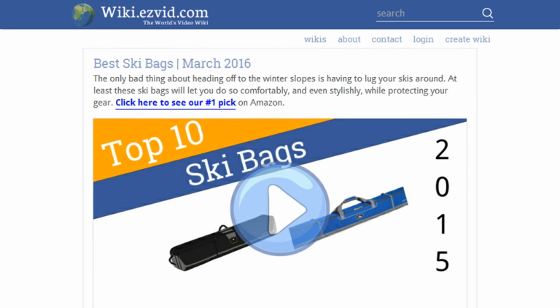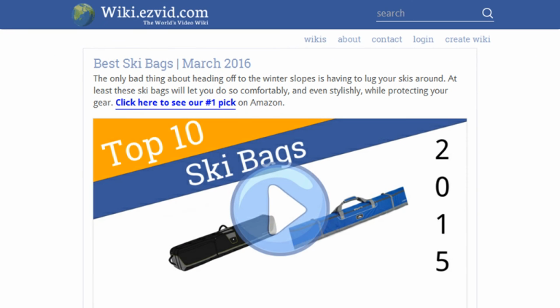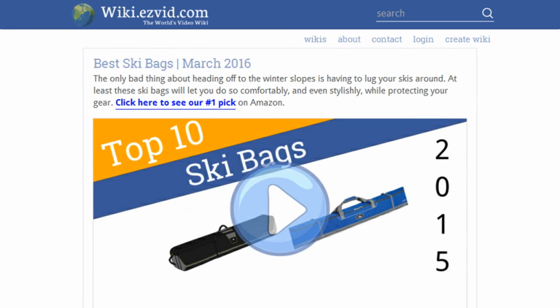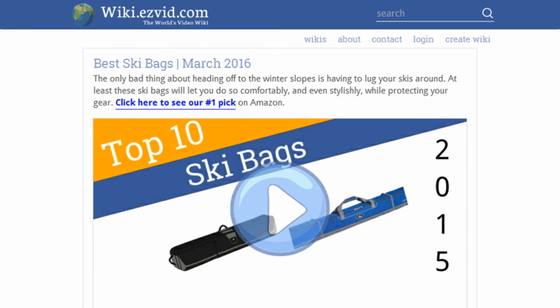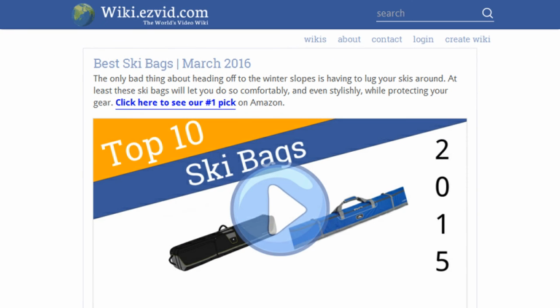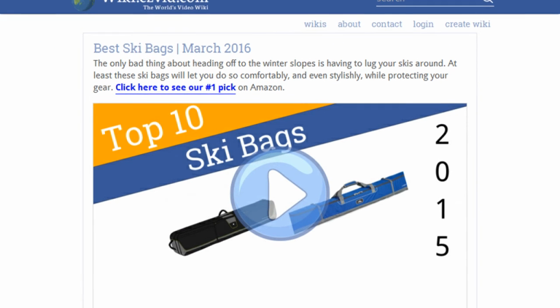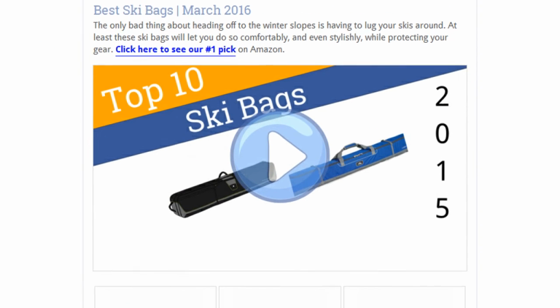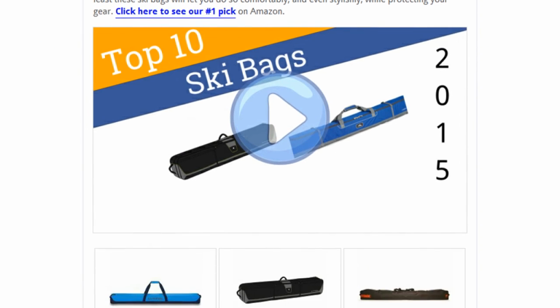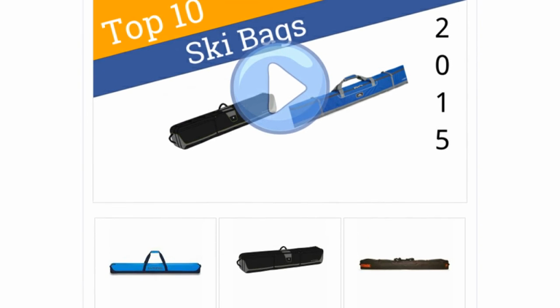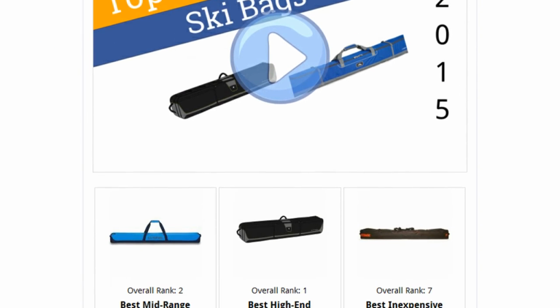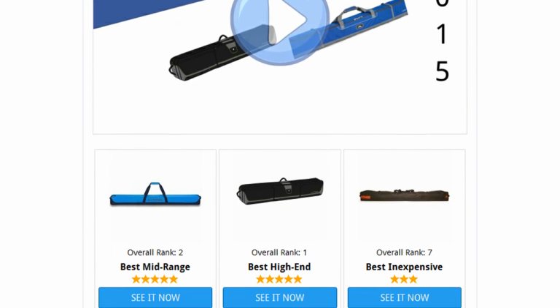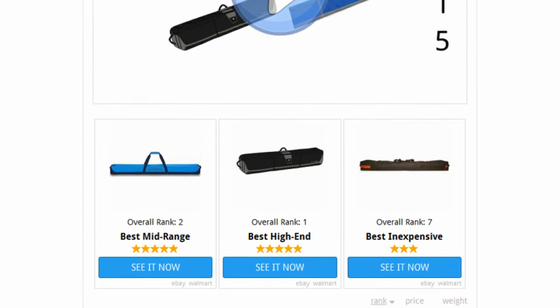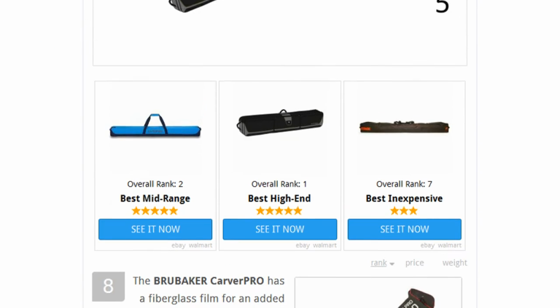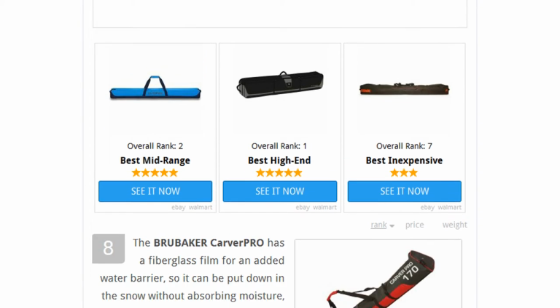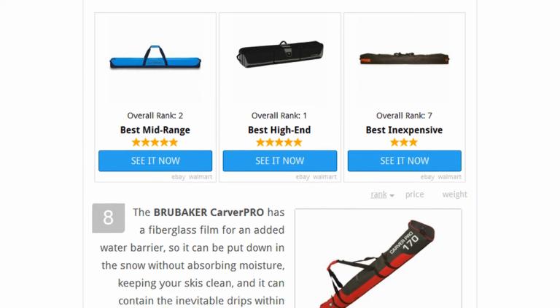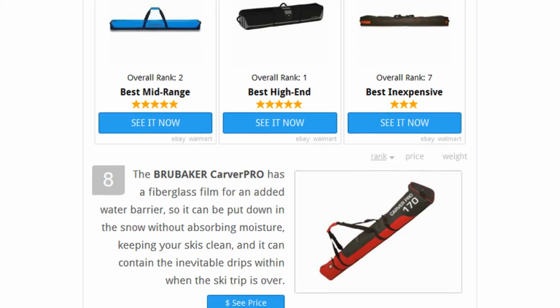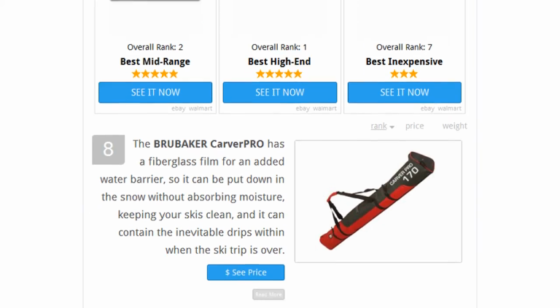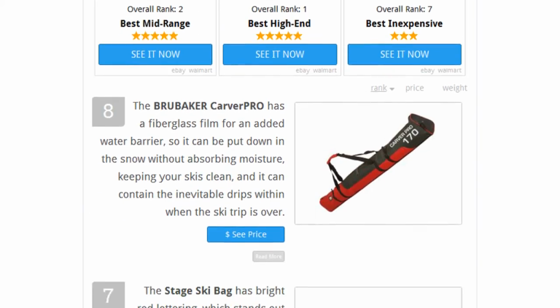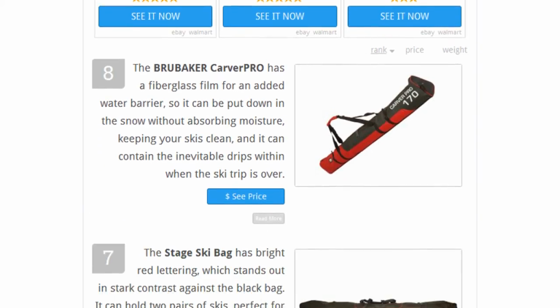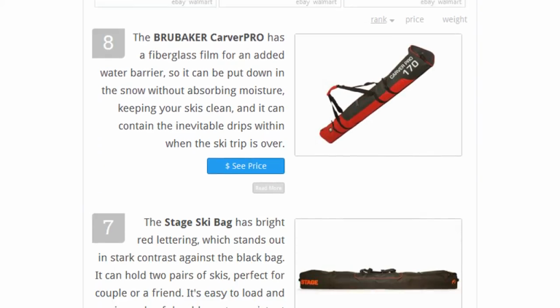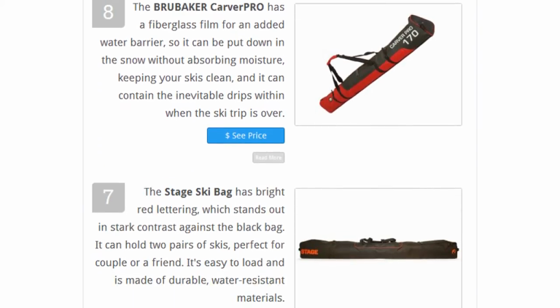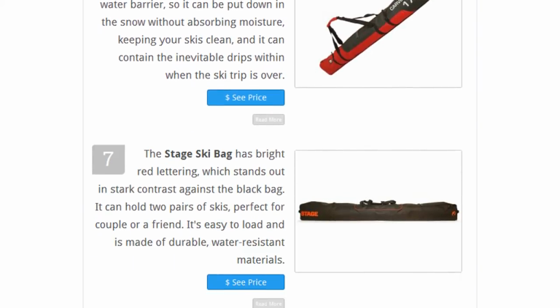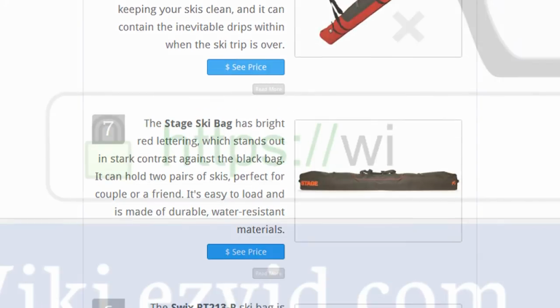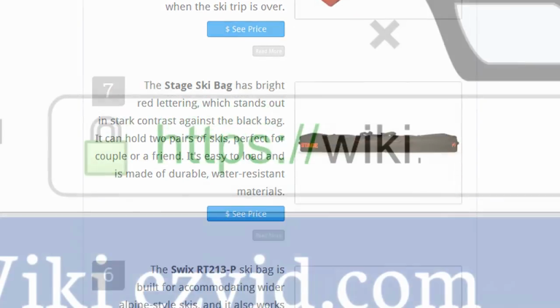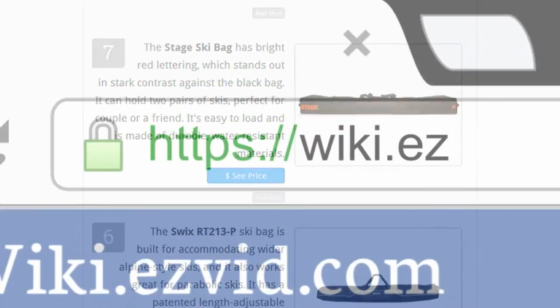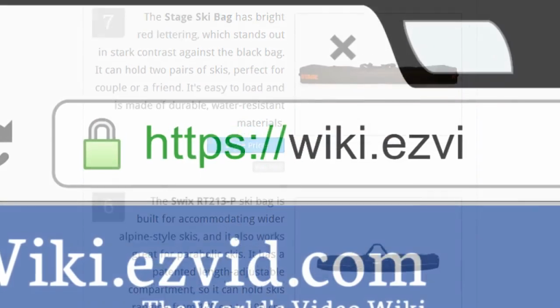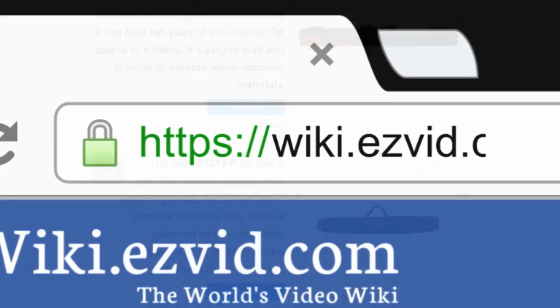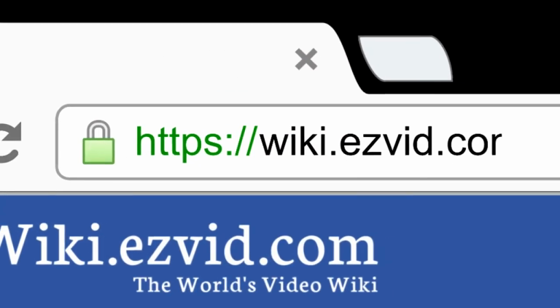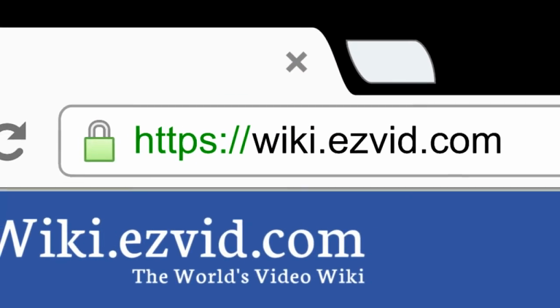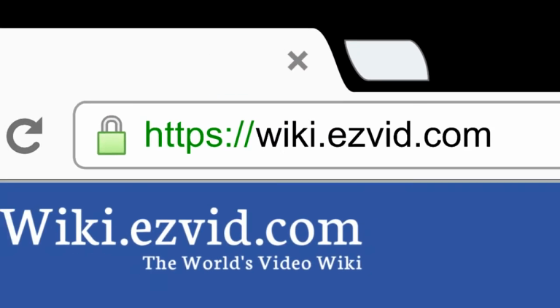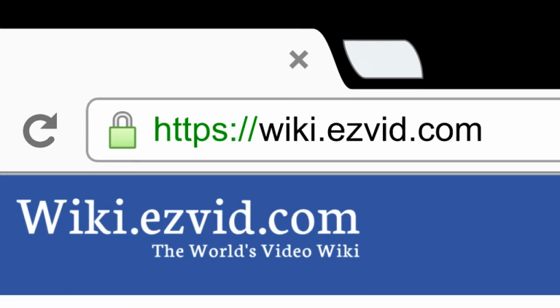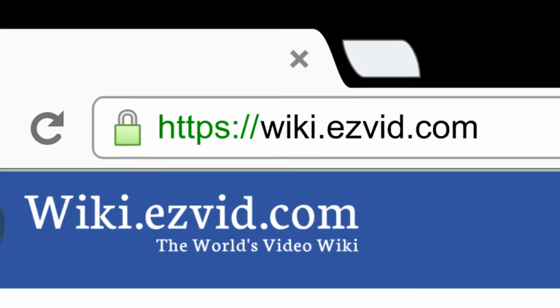To see all this stuff, go to wiki.easyvid.com and search for ski bags, or click beneath this video.